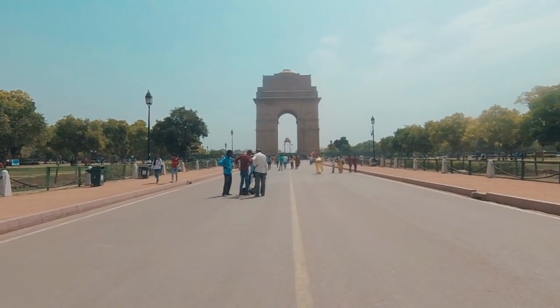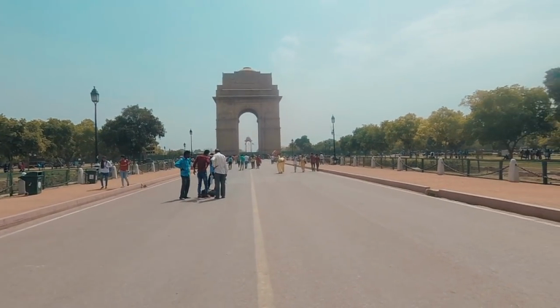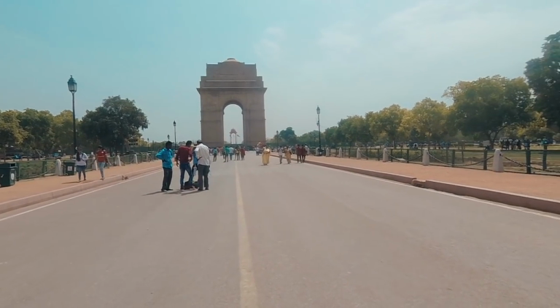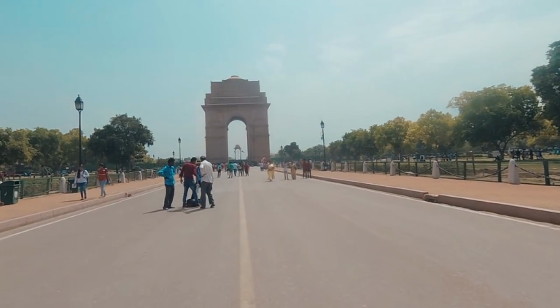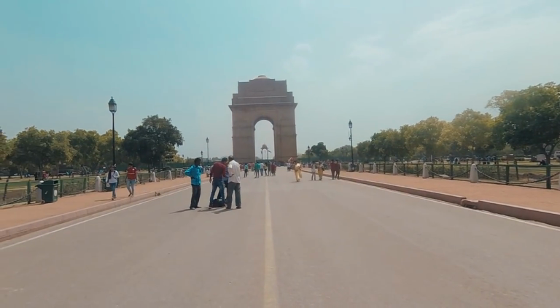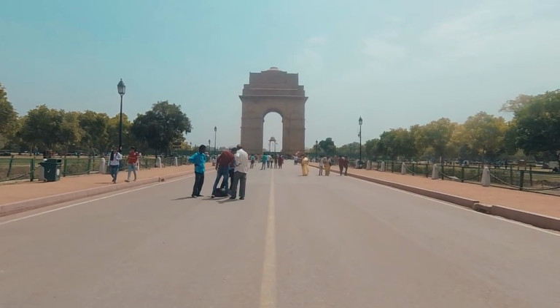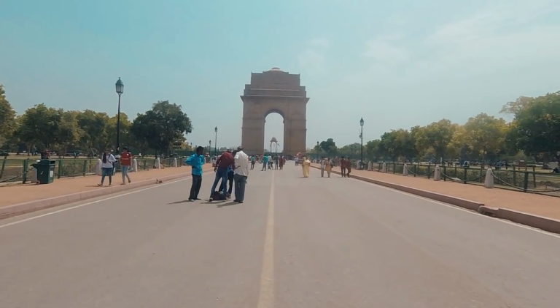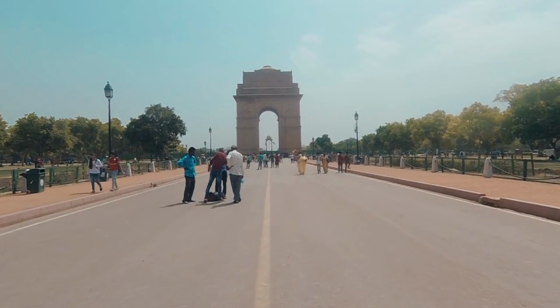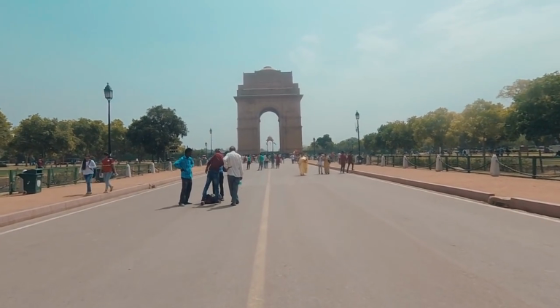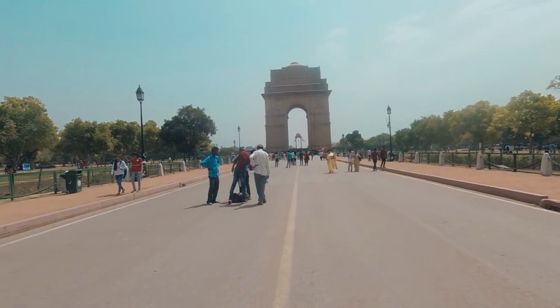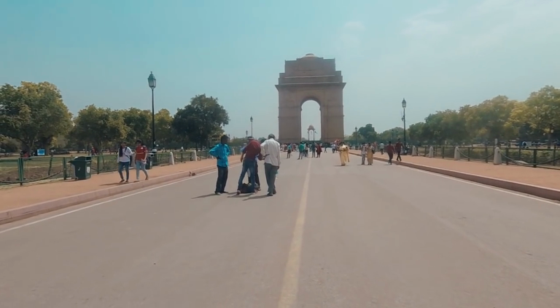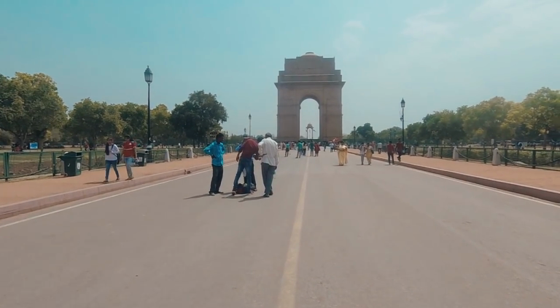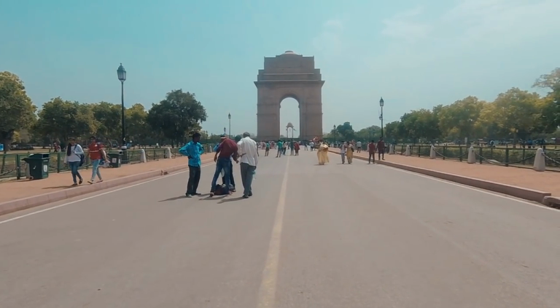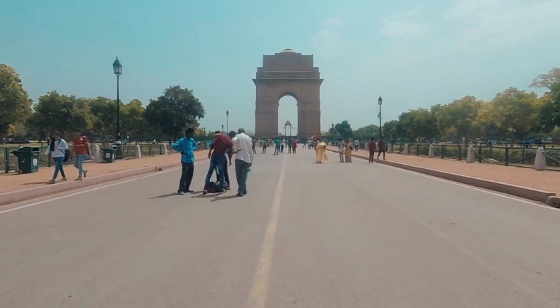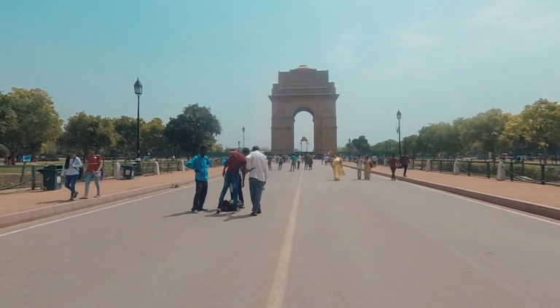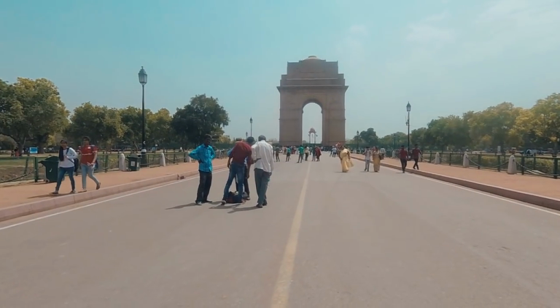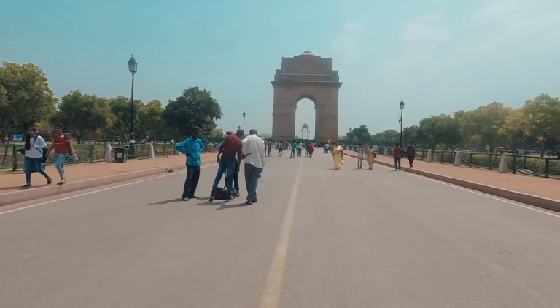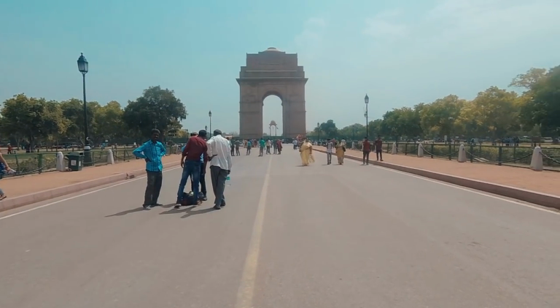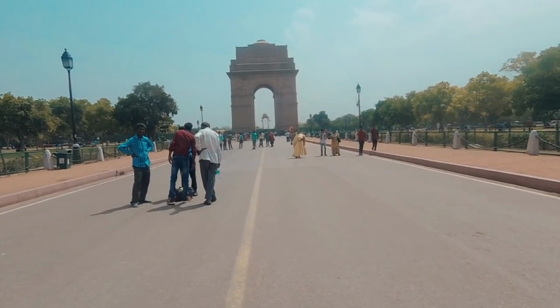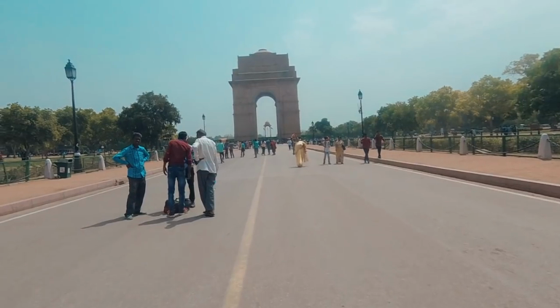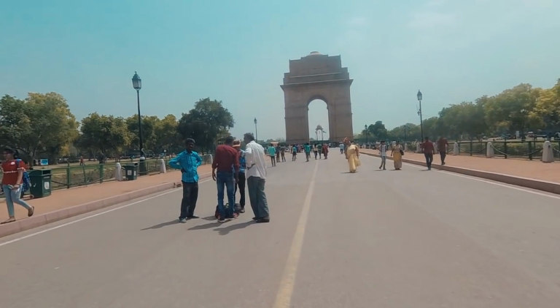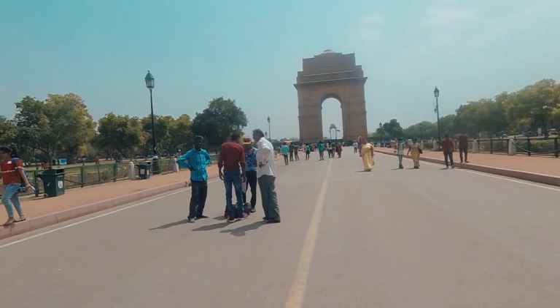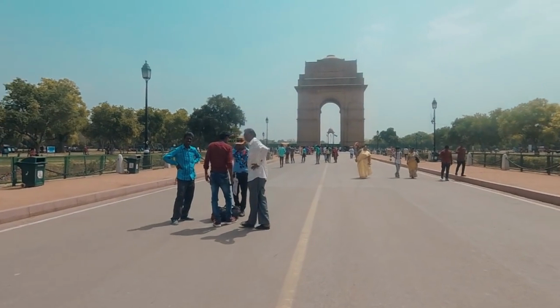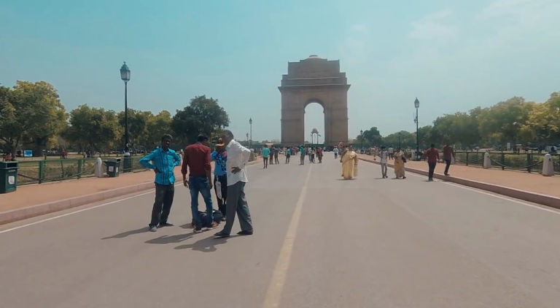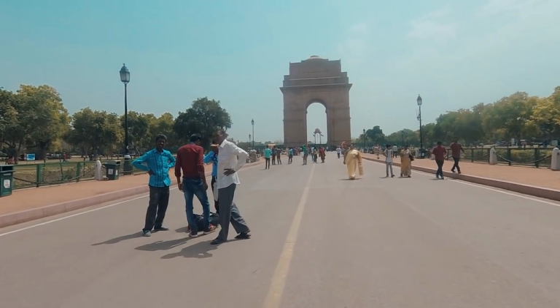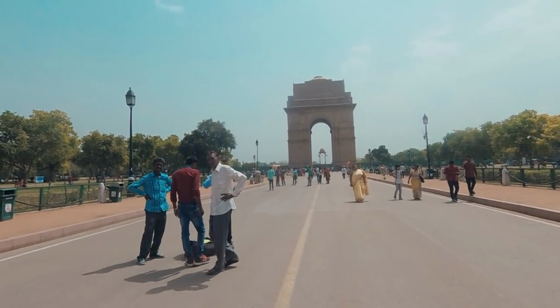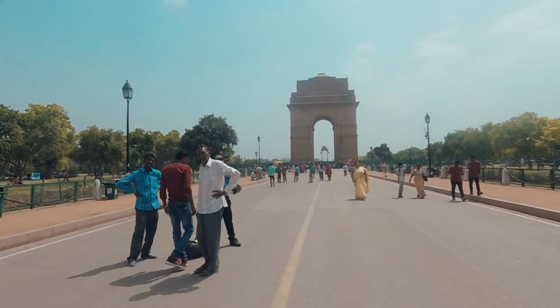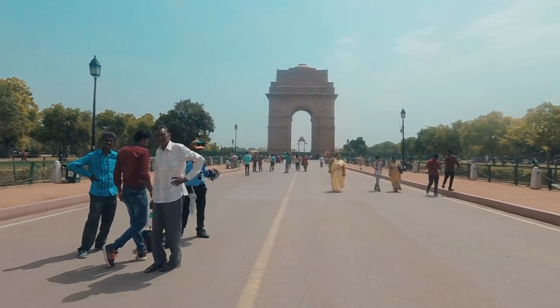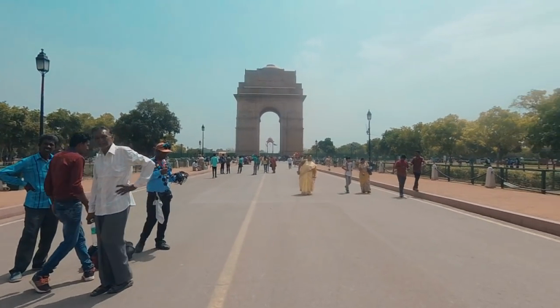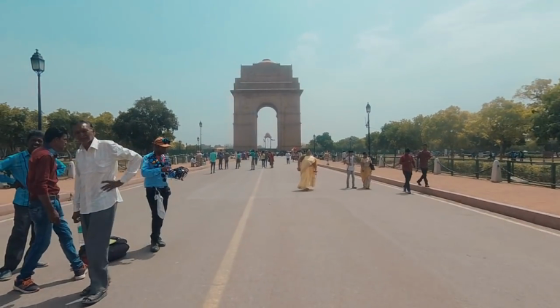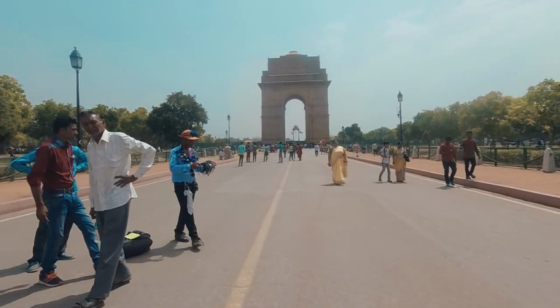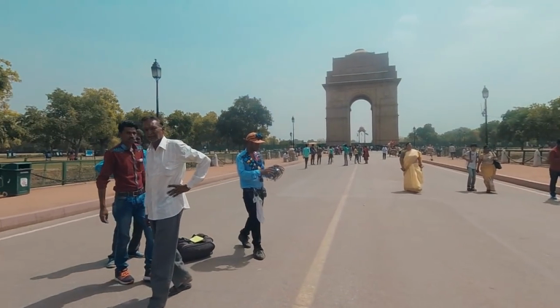We made it to India Gate finally. That walk was way longer than it looked, right? Yeah, sure — maybe because it's like 35 degrees though.